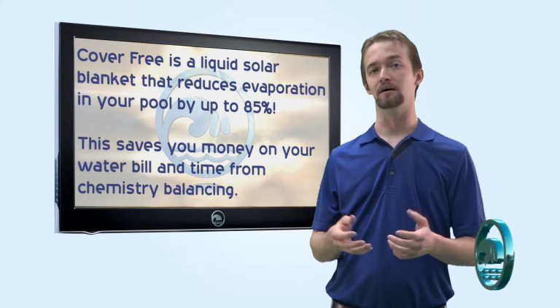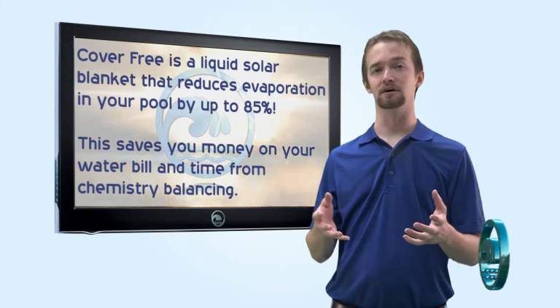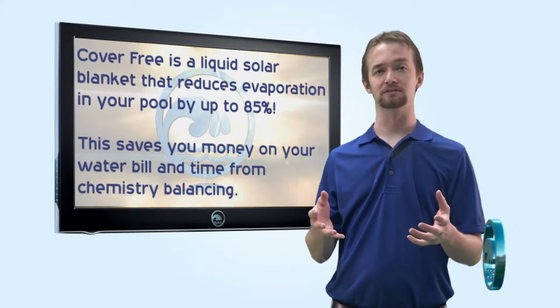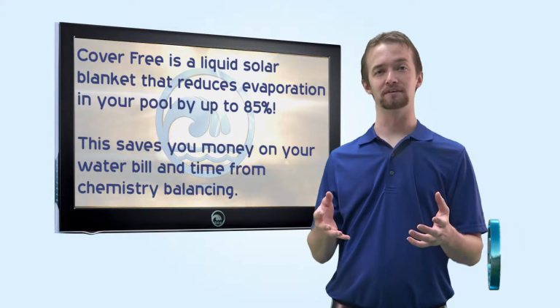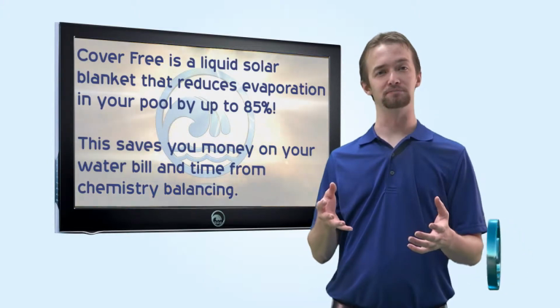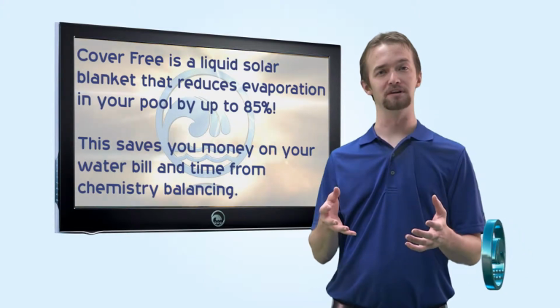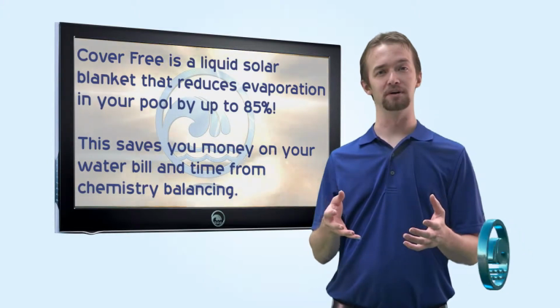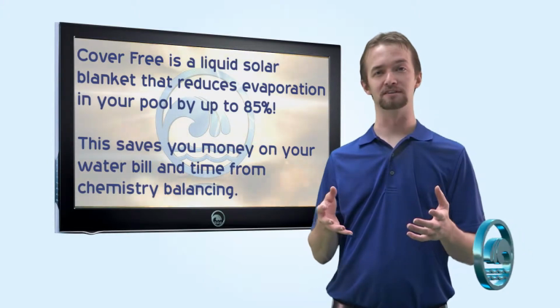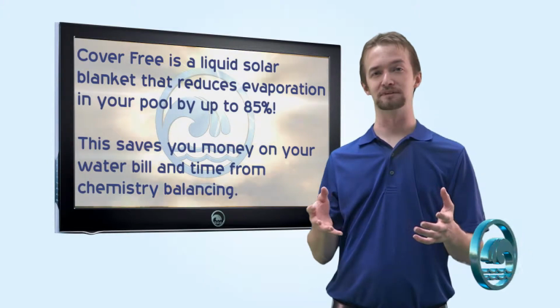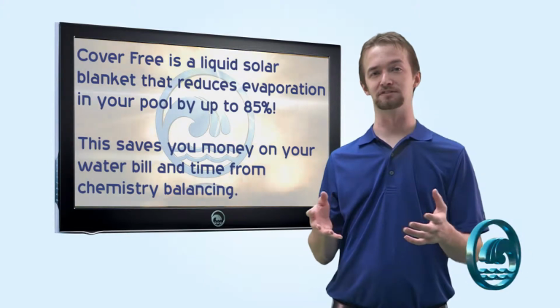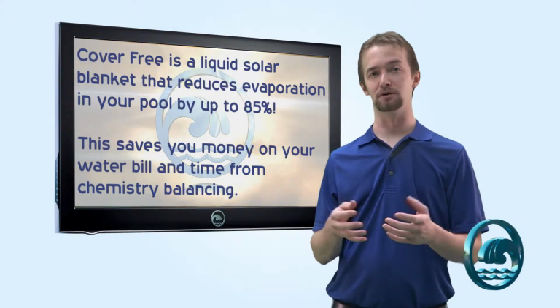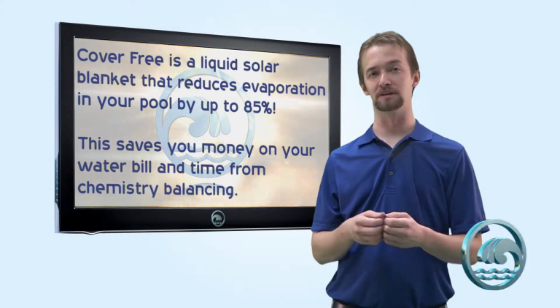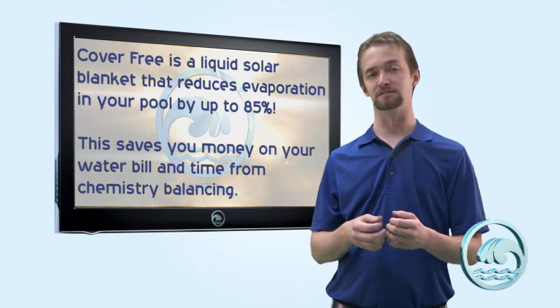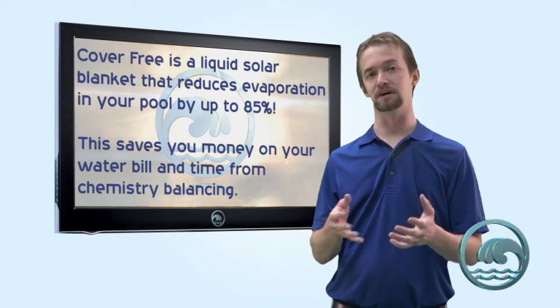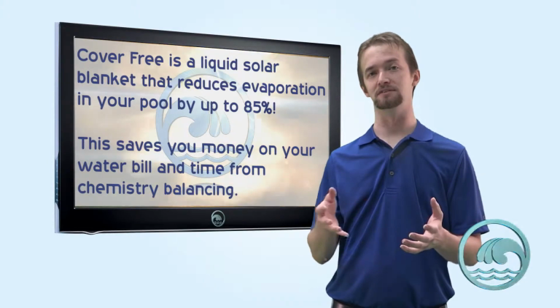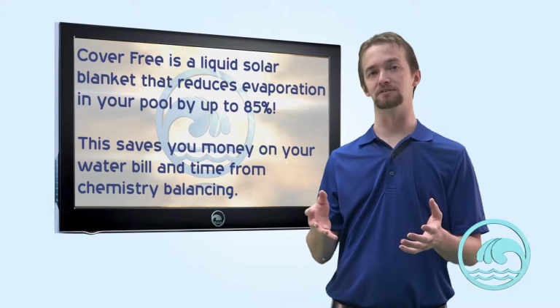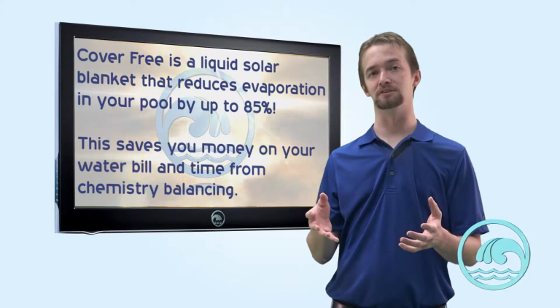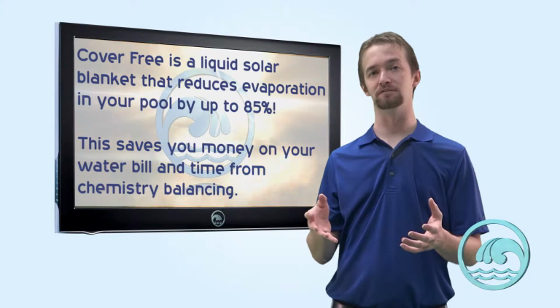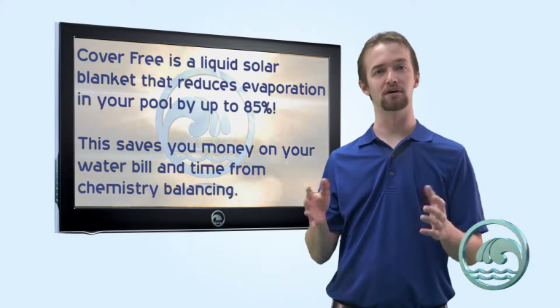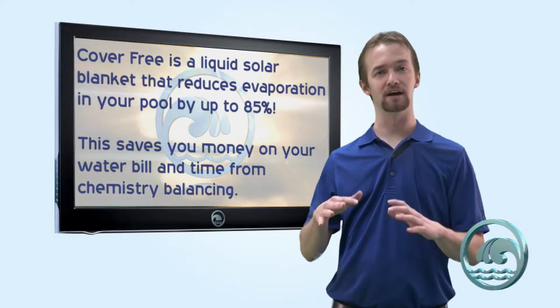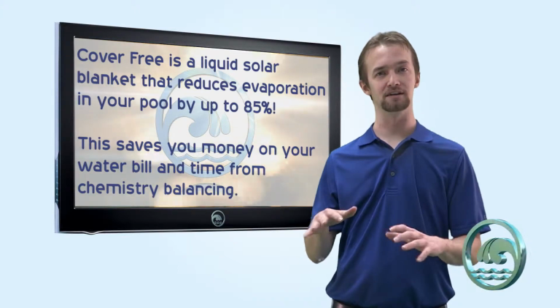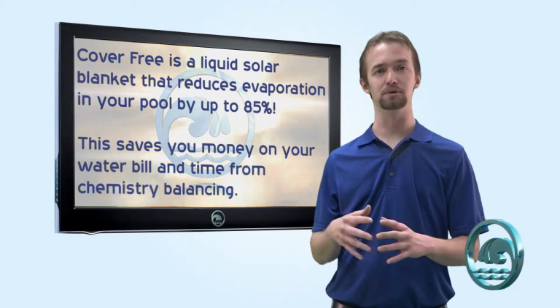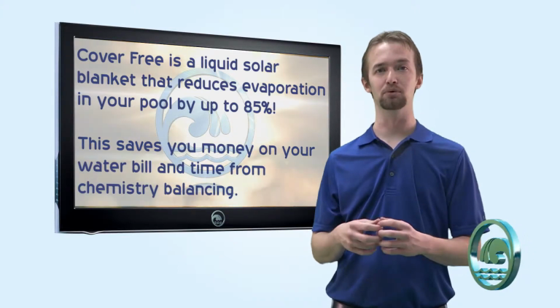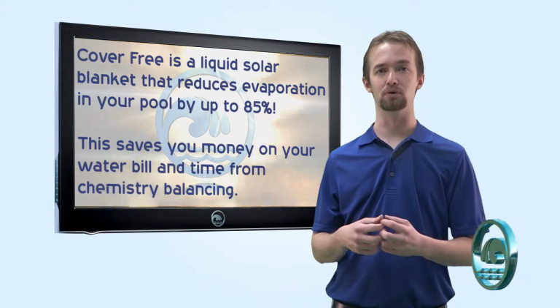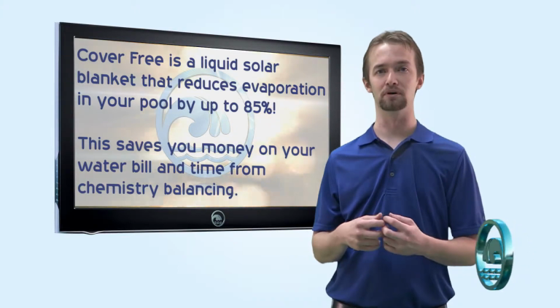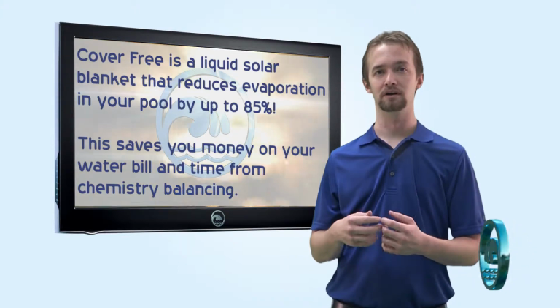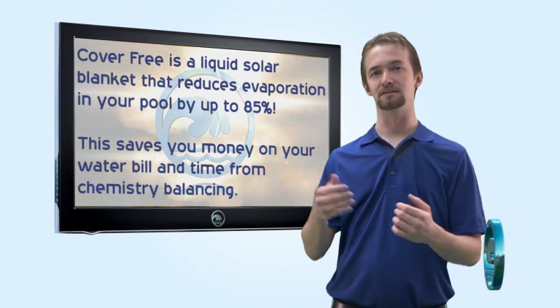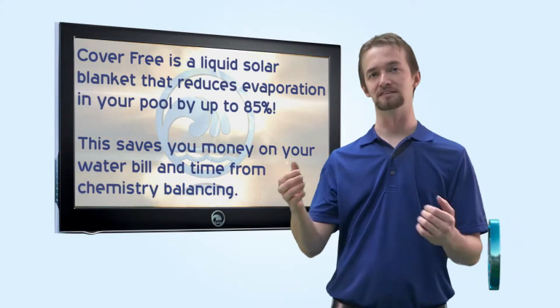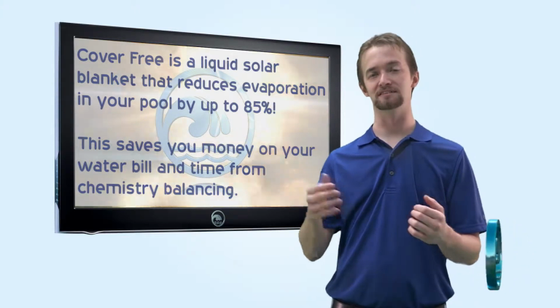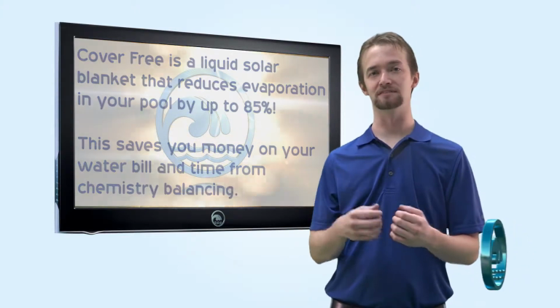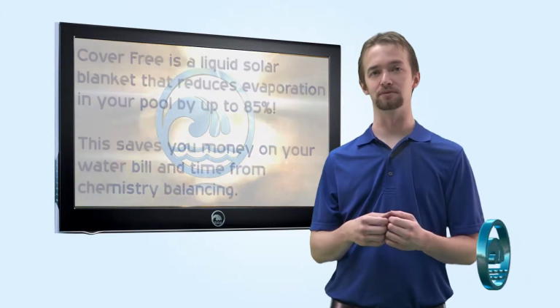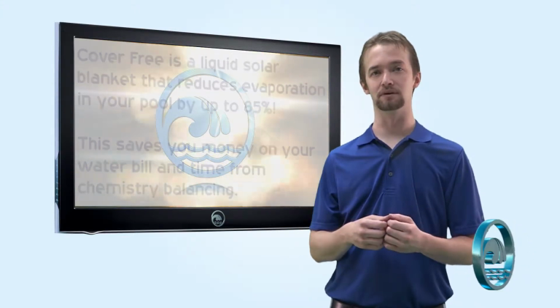You also don't have to spend any money on expensive solar blankets if you like to use those during the fall to kind of keep your pool warmer to extend the season for you.